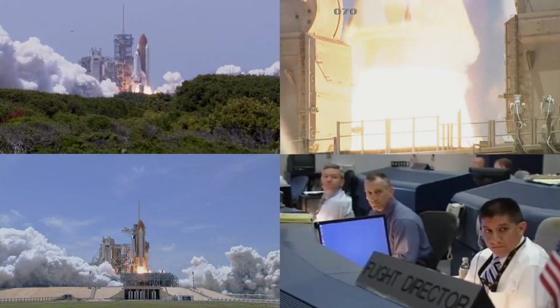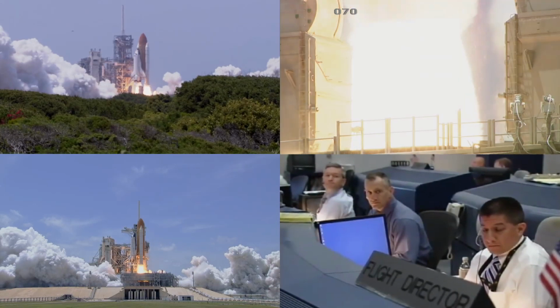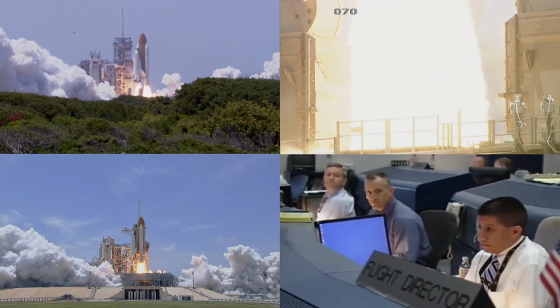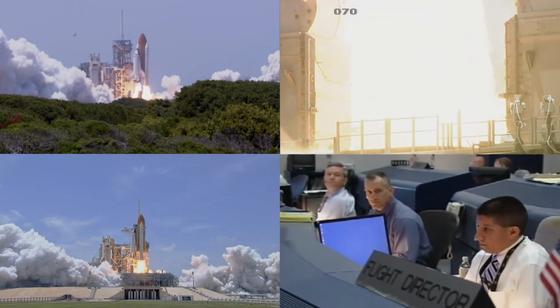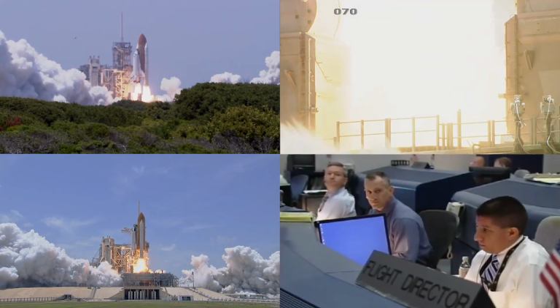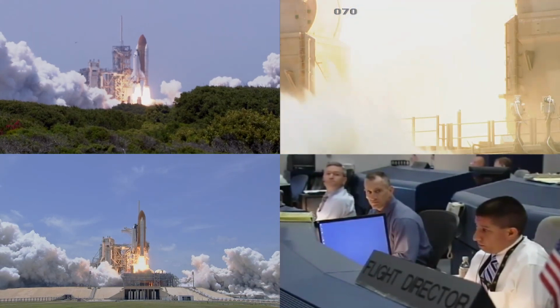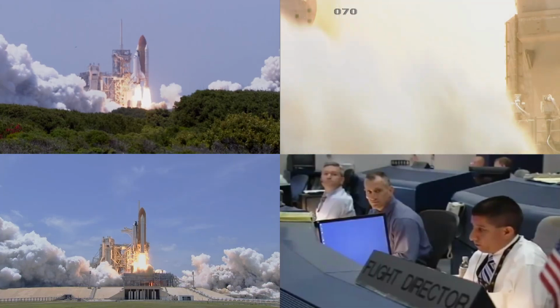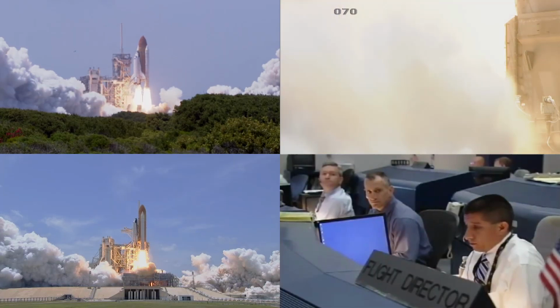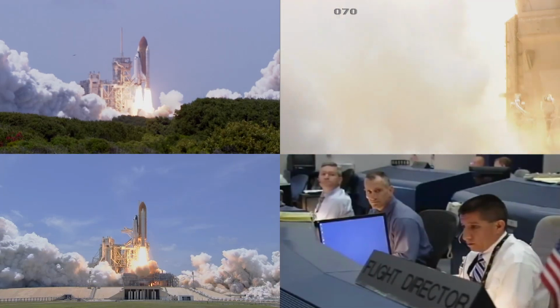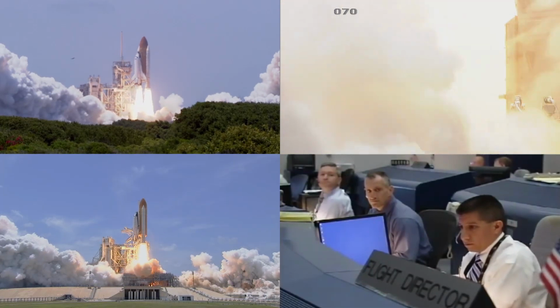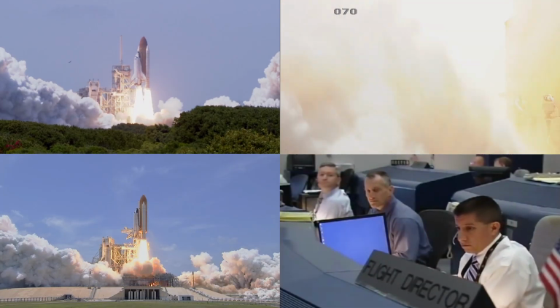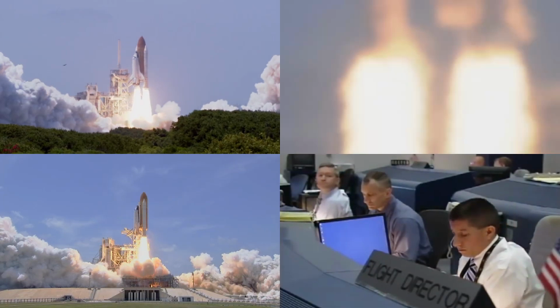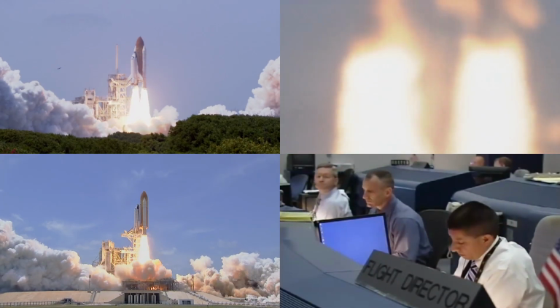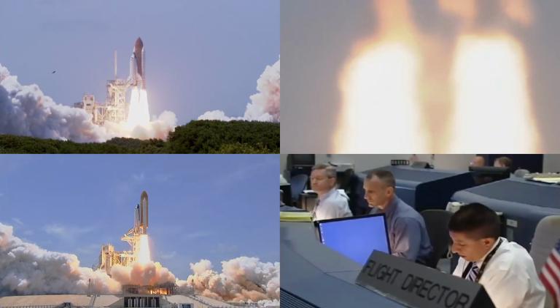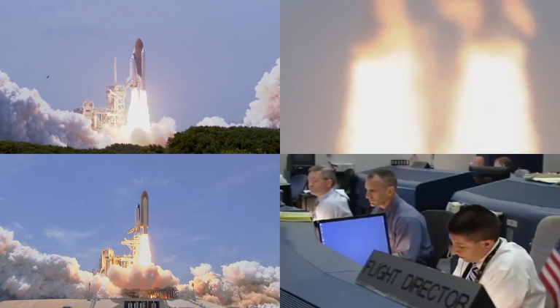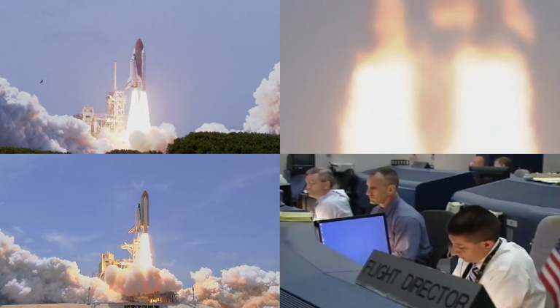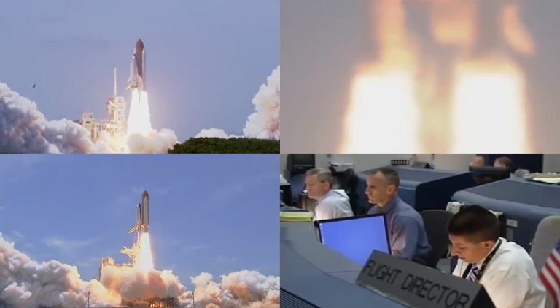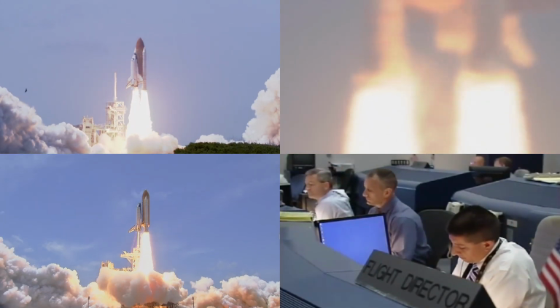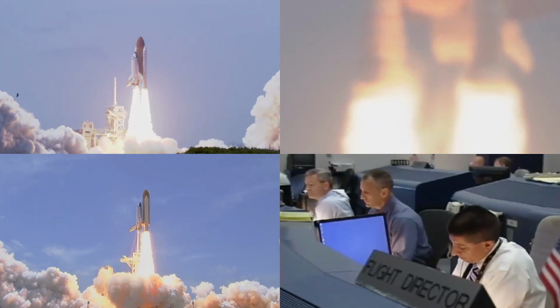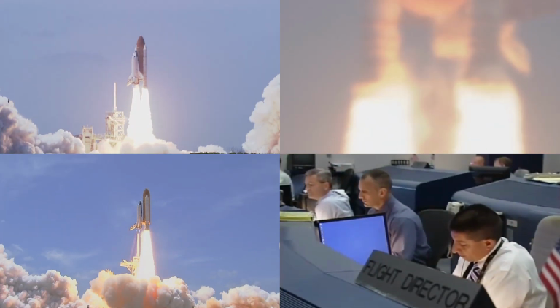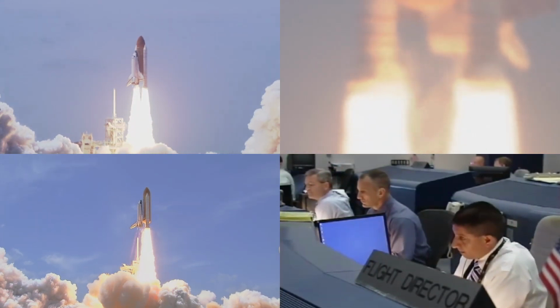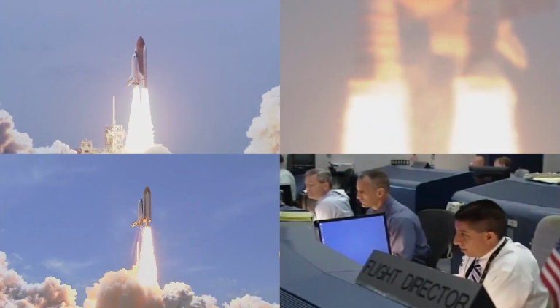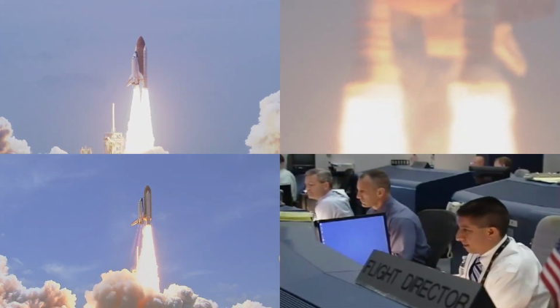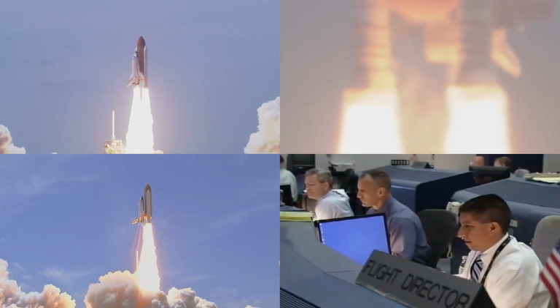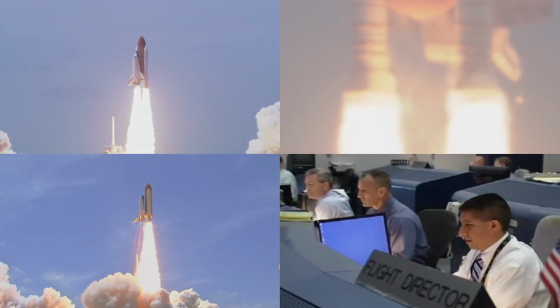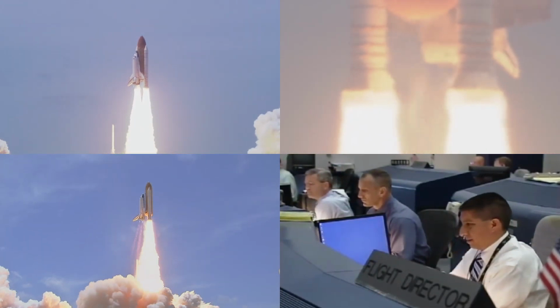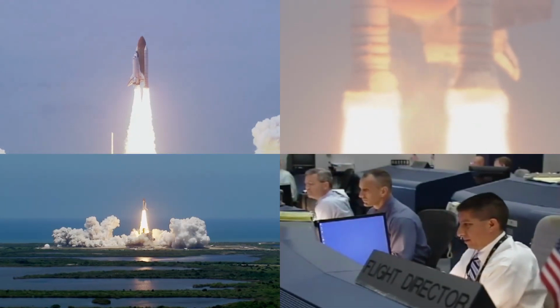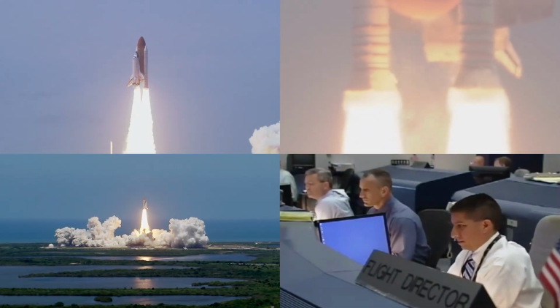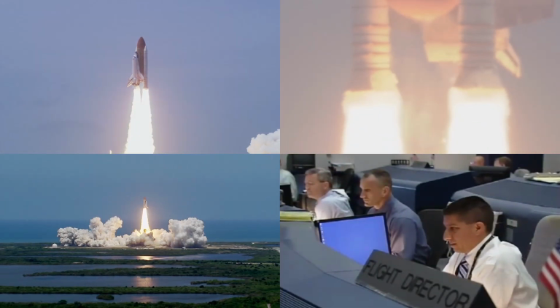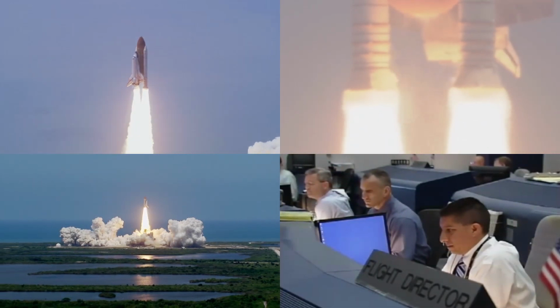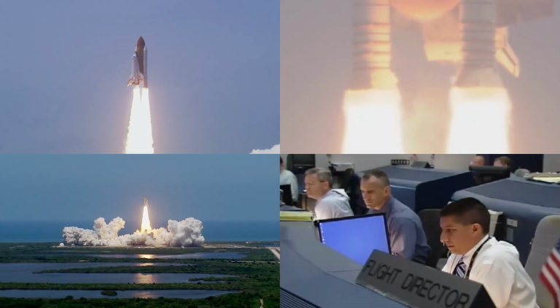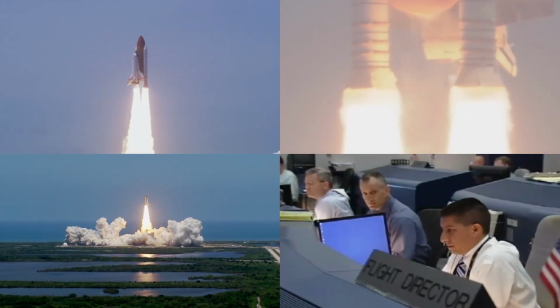And liftoff of Space Shuttle Atlantis, reaching the crest of its historic achievements in space.